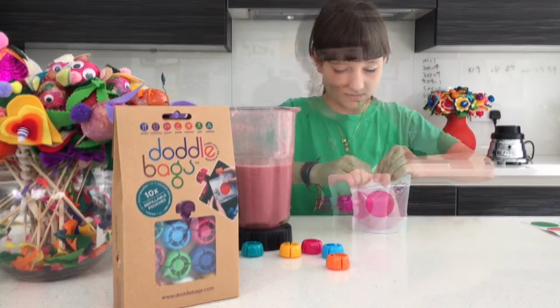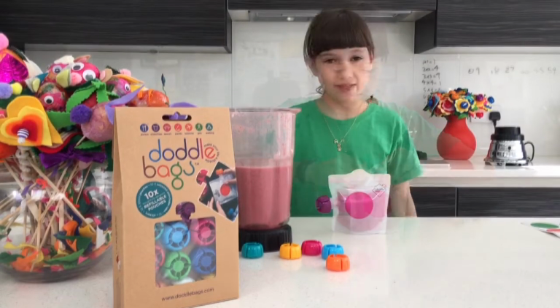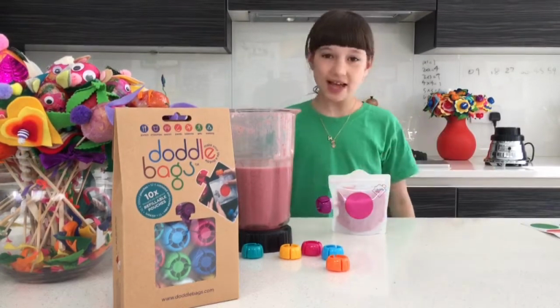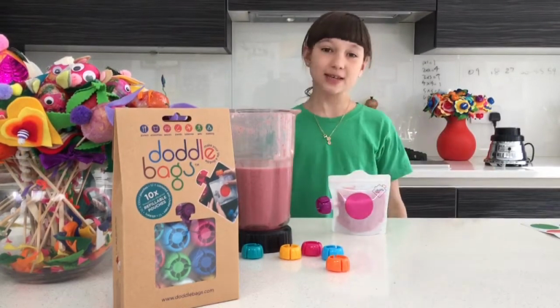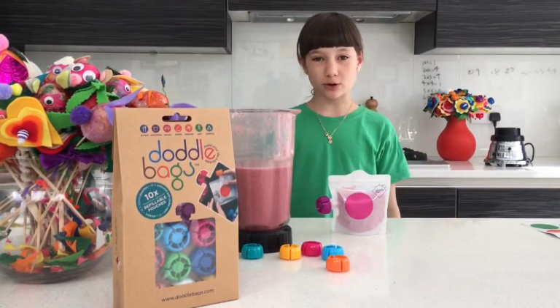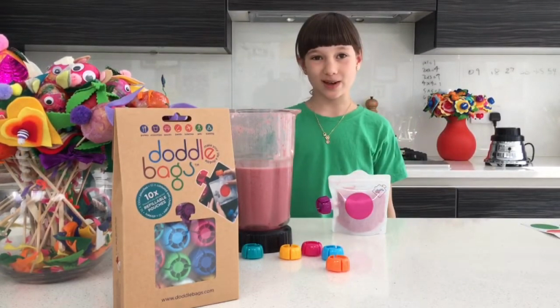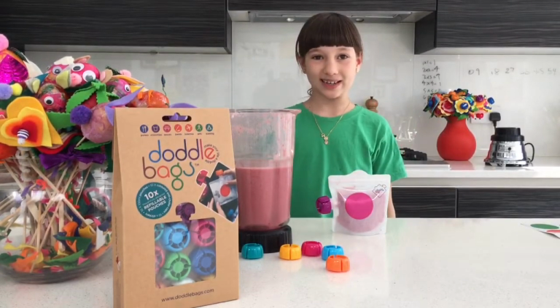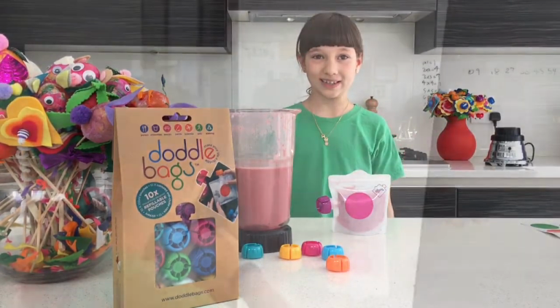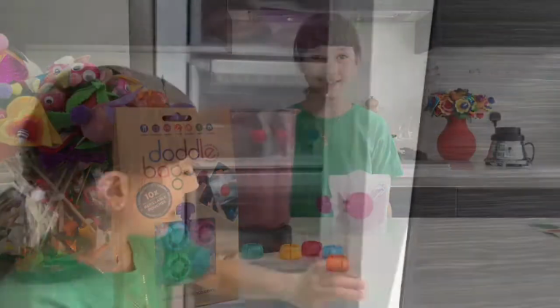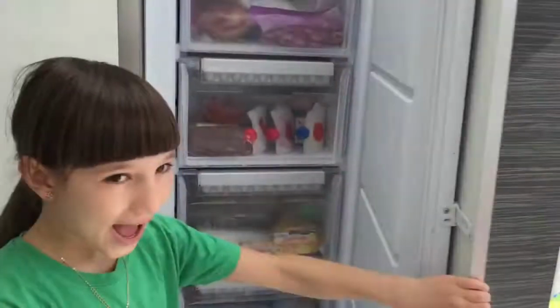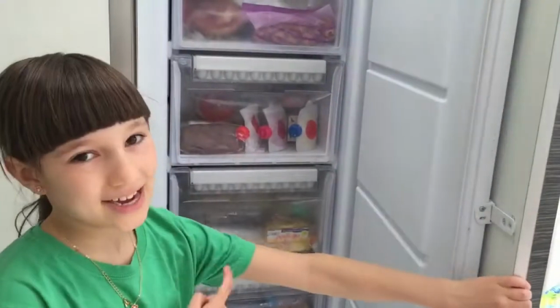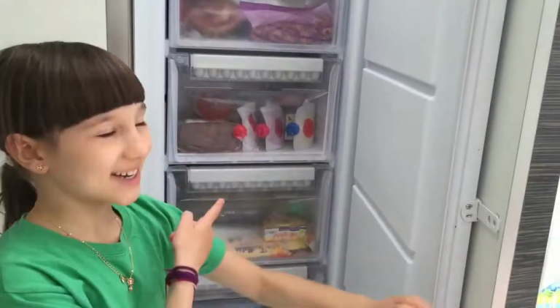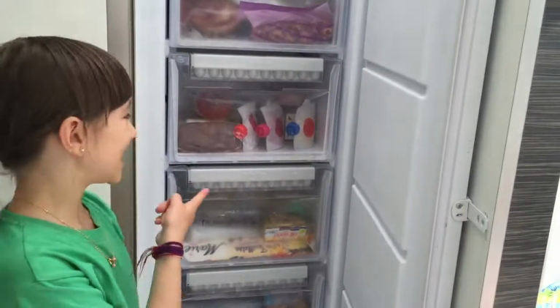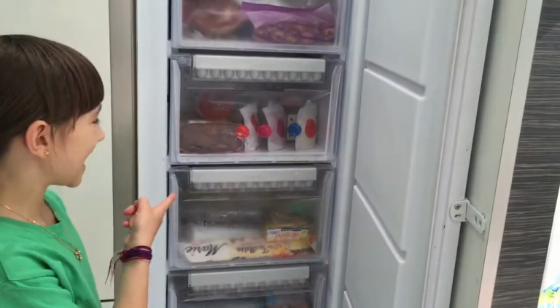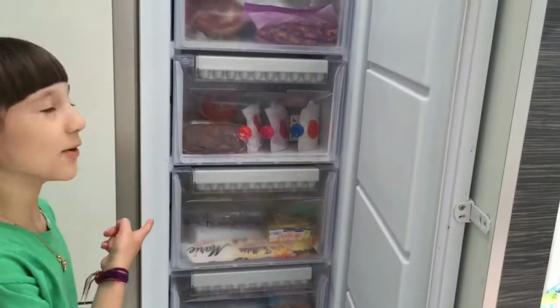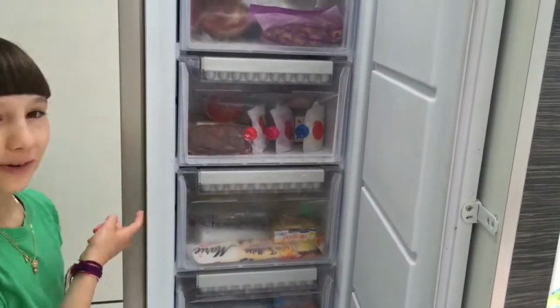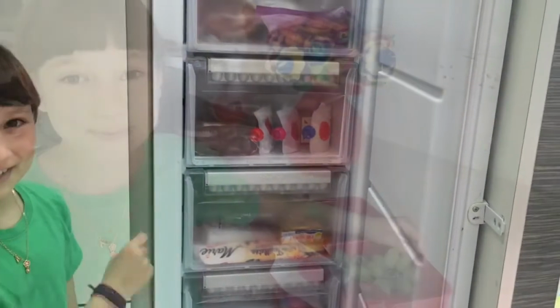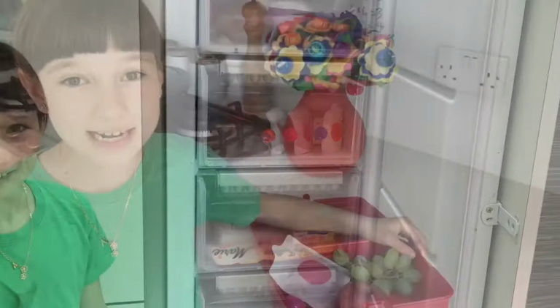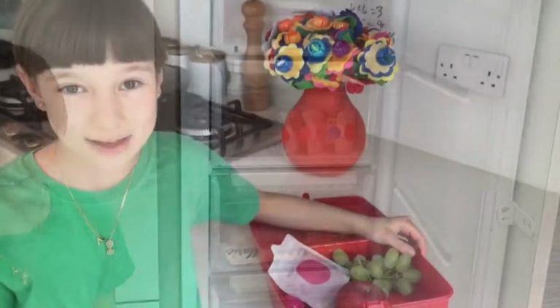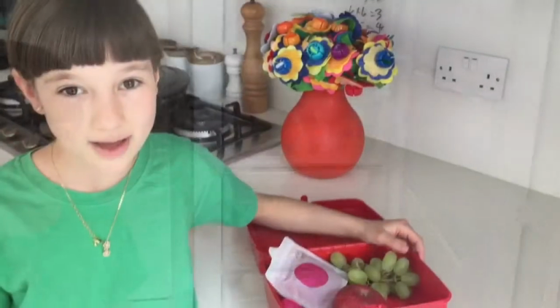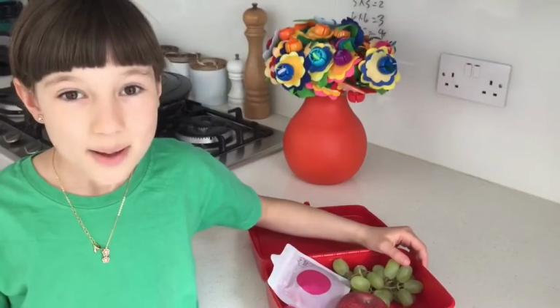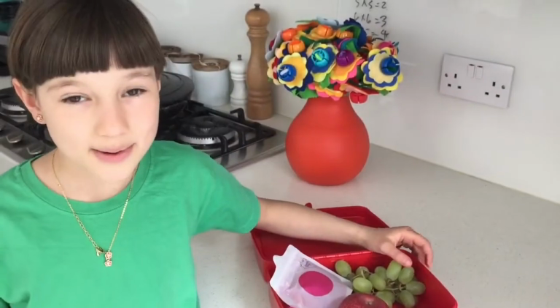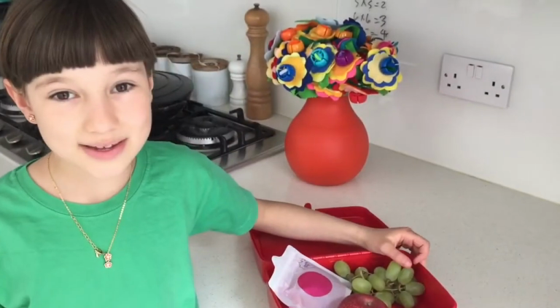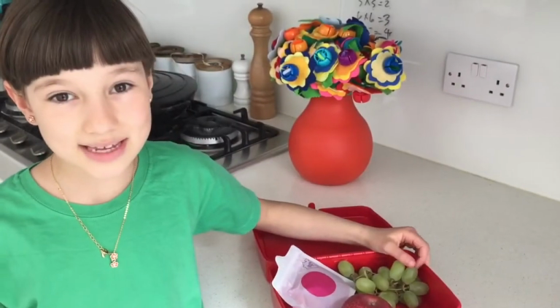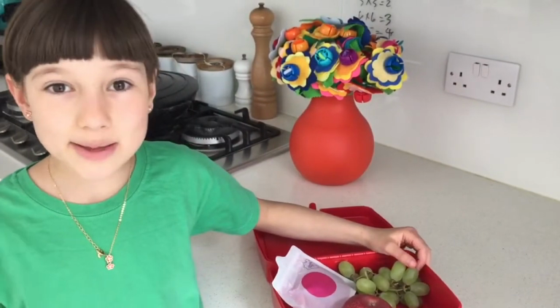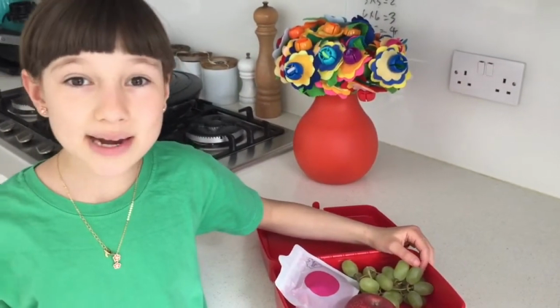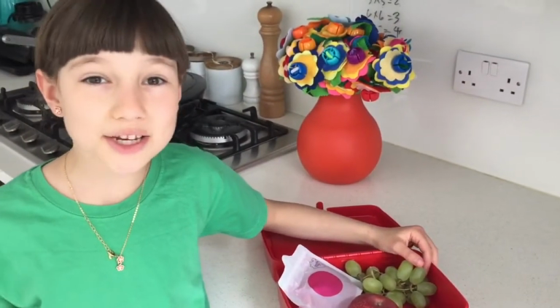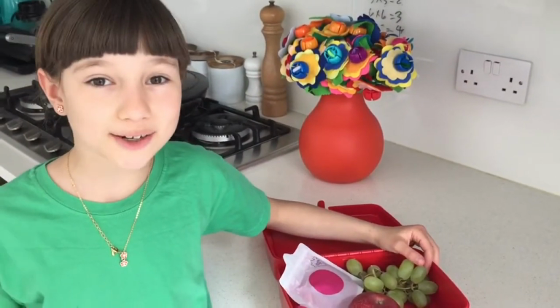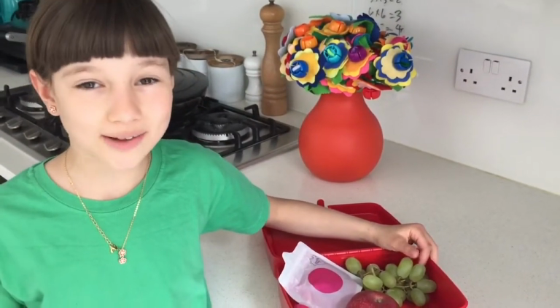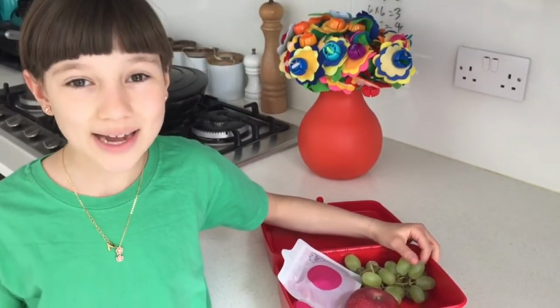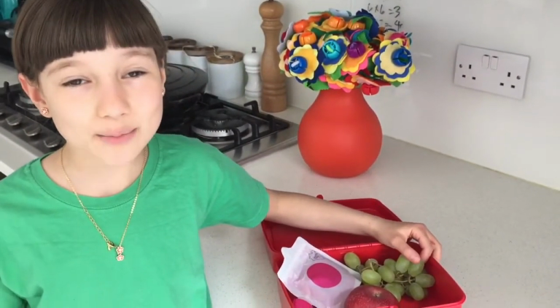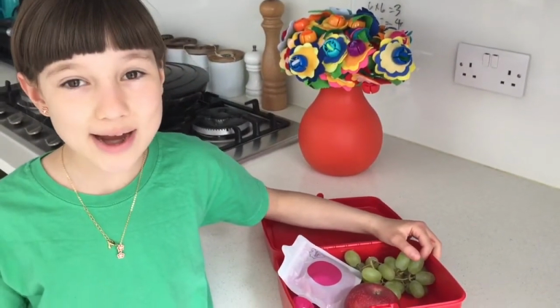And that's a doddle bag. You can stick it in your freezer. It's really clever because it keeps my lunch cool and at break time I can drink it.